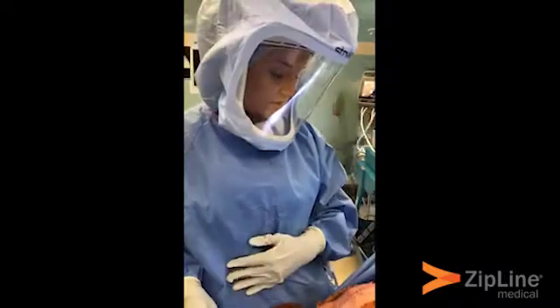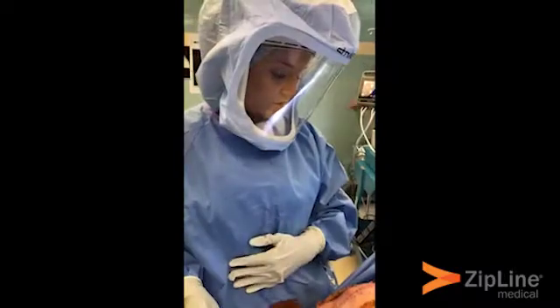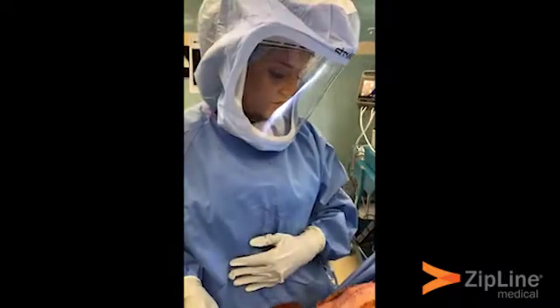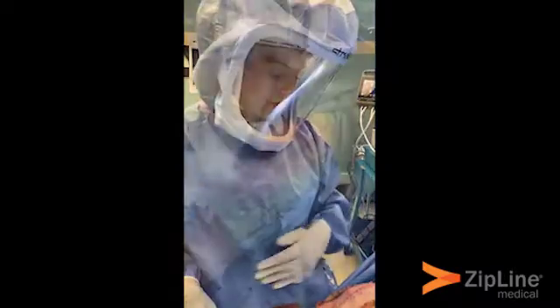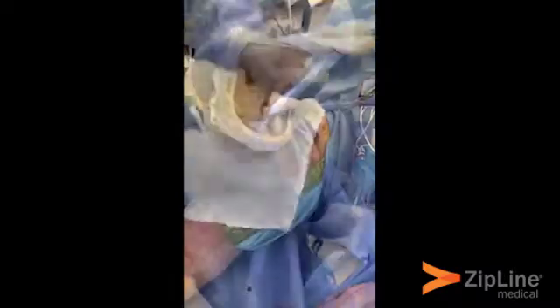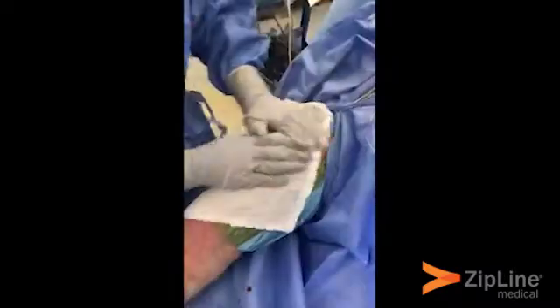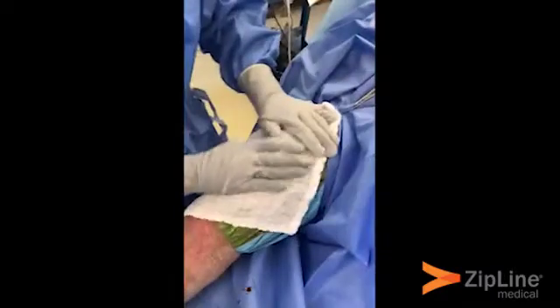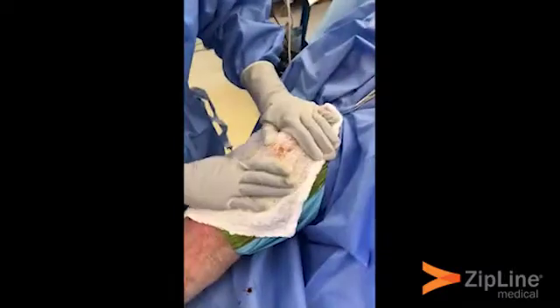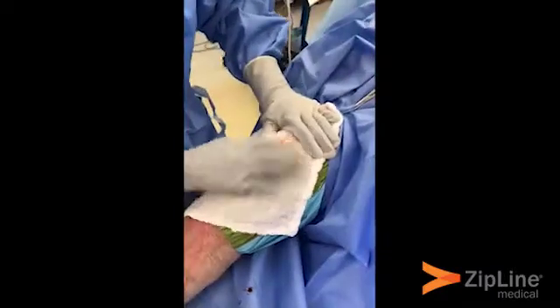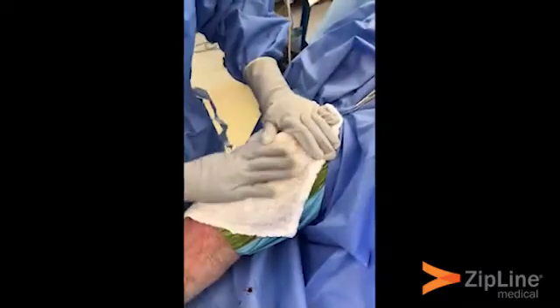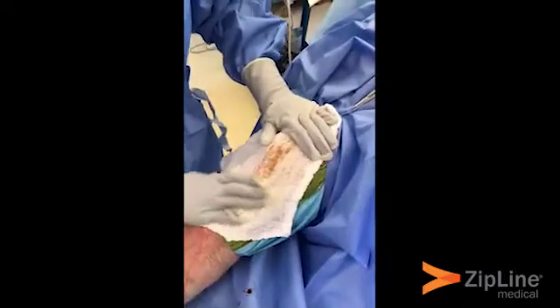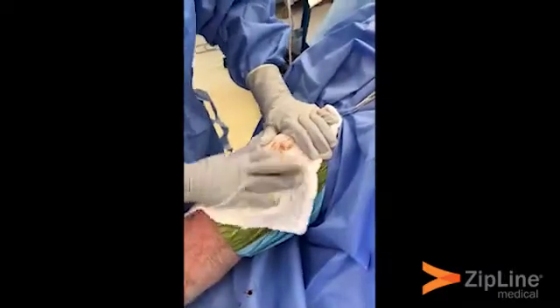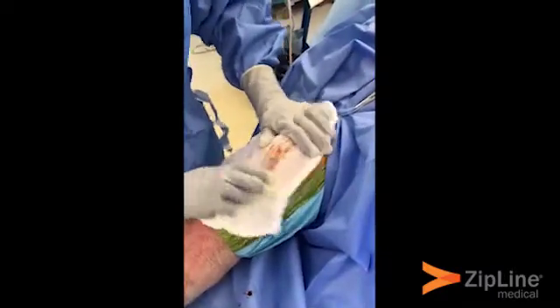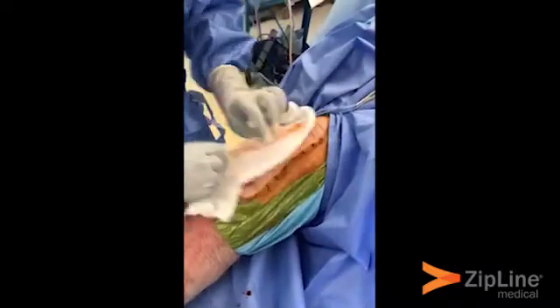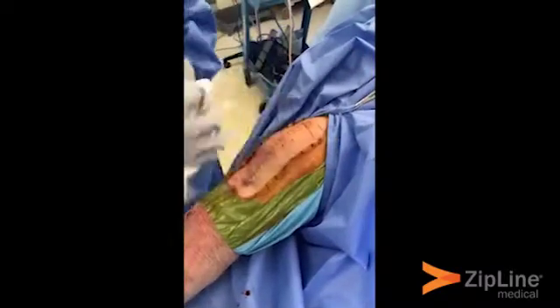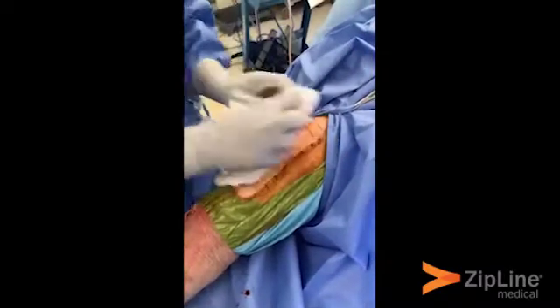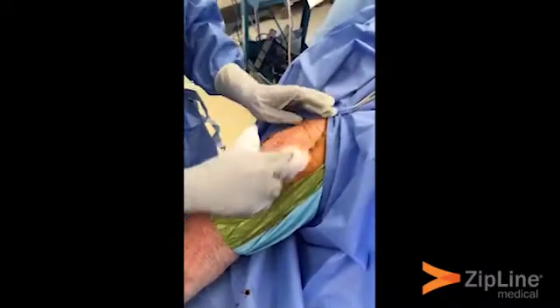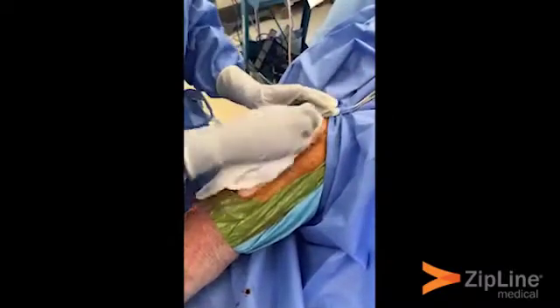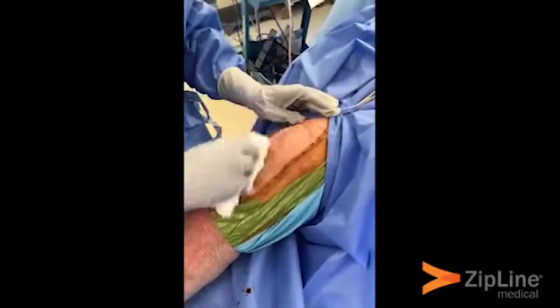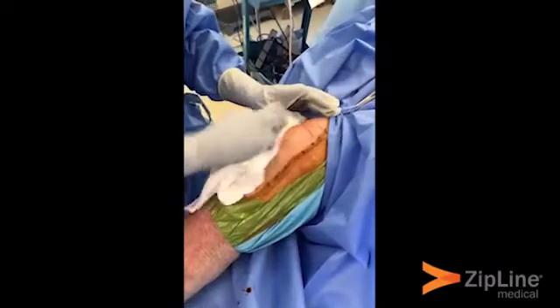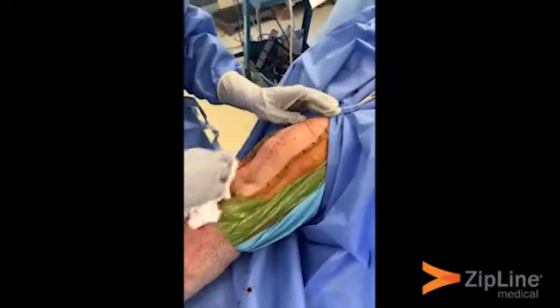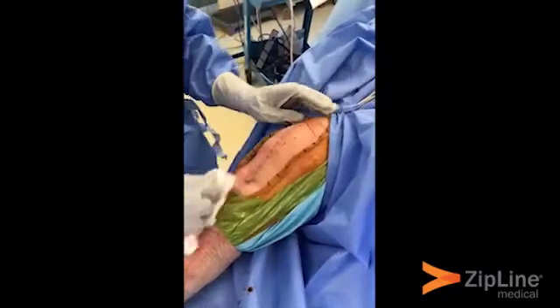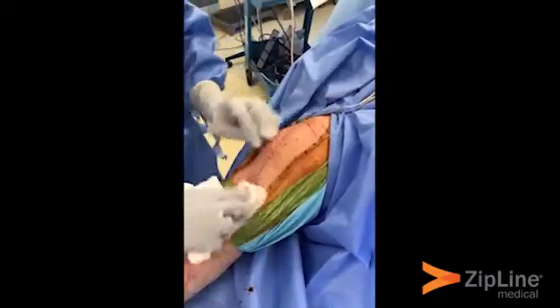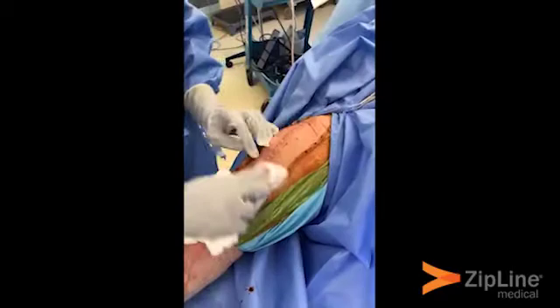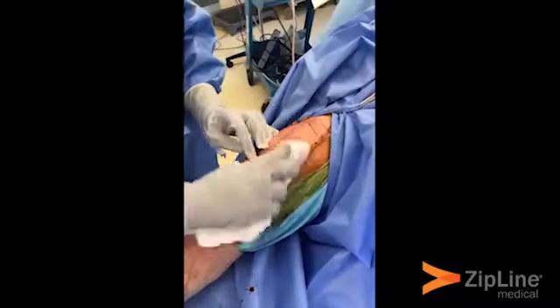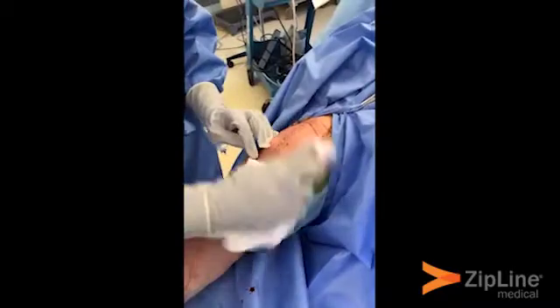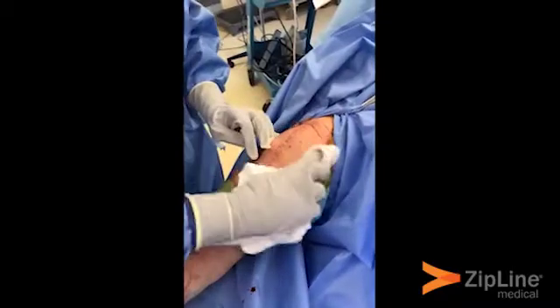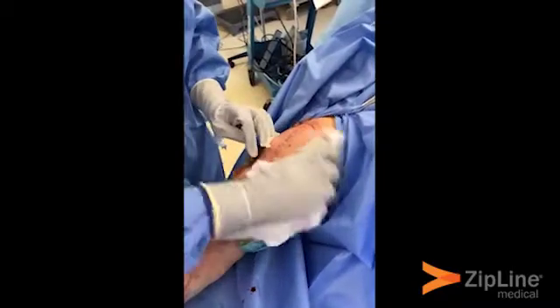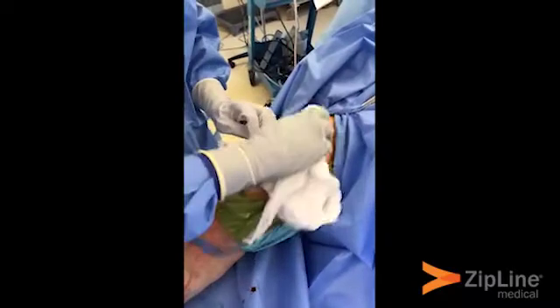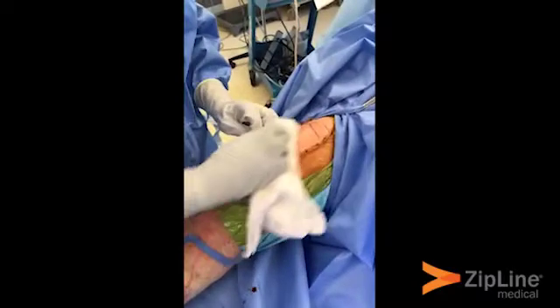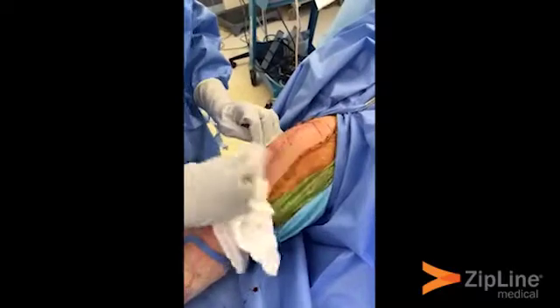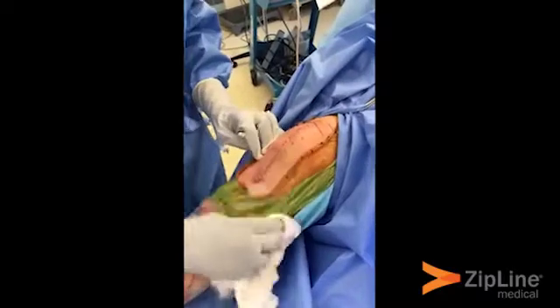The subcutaneous layer is closed. Make sure the incision area and the area surrounding the incision is perfectly dry so that the Zipline can adhere.